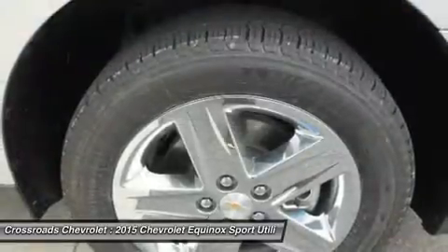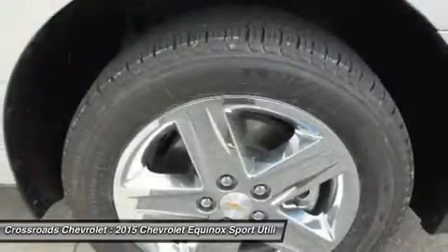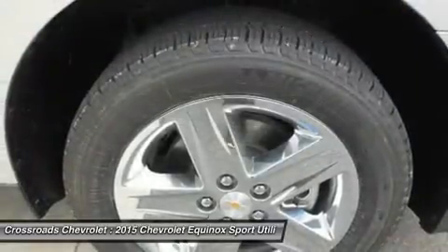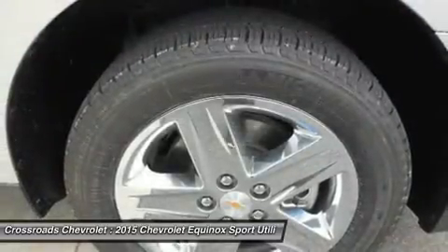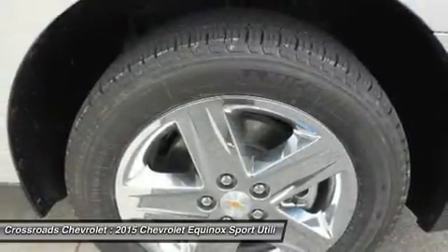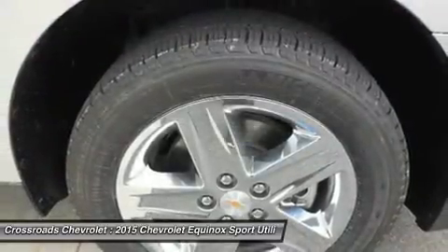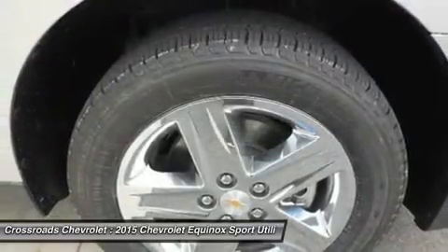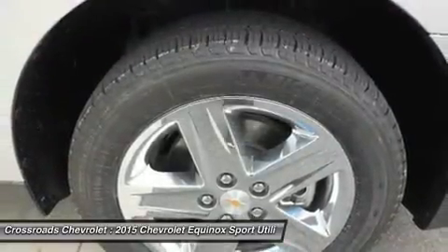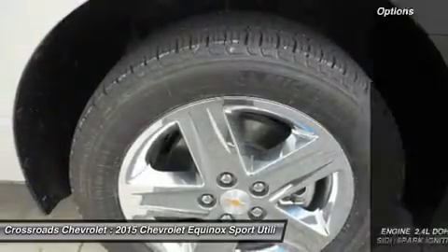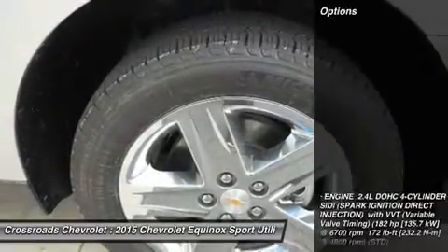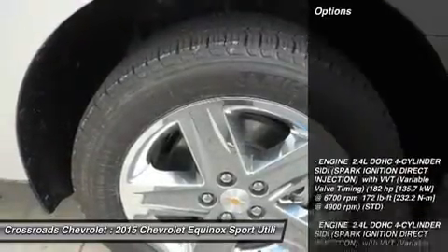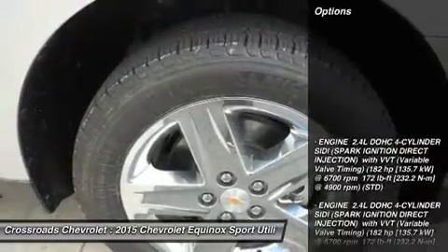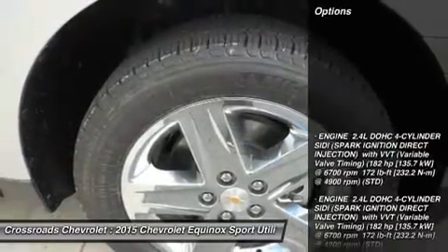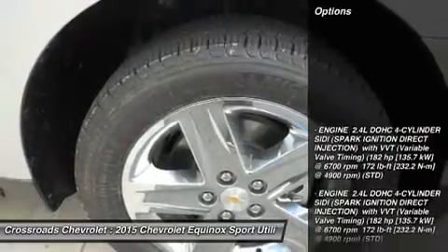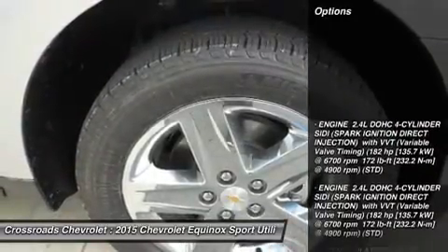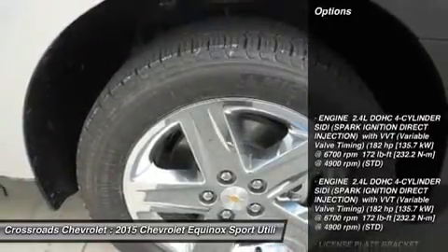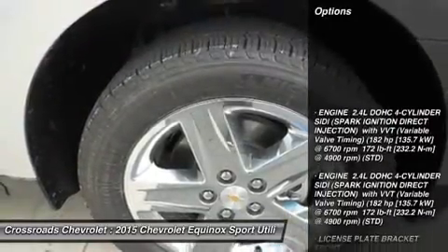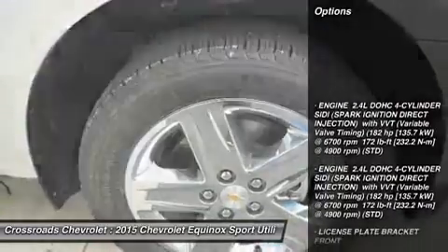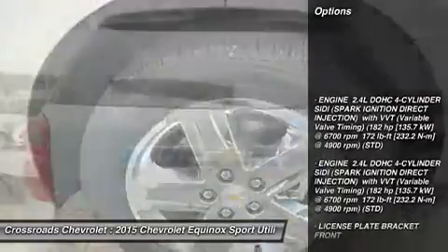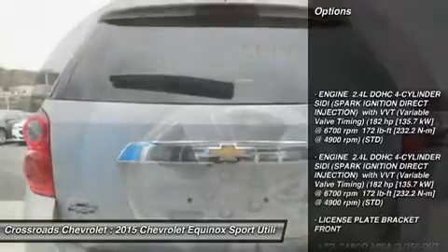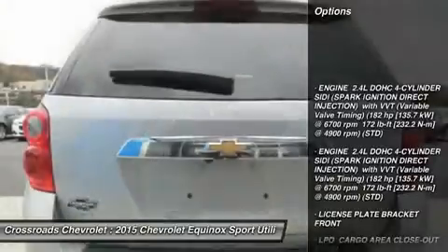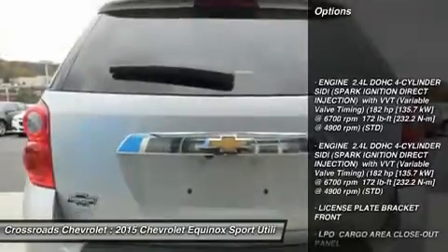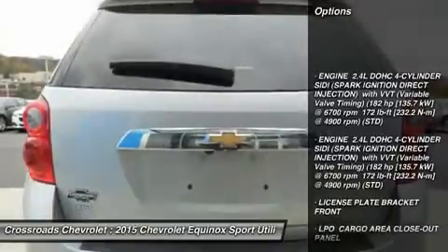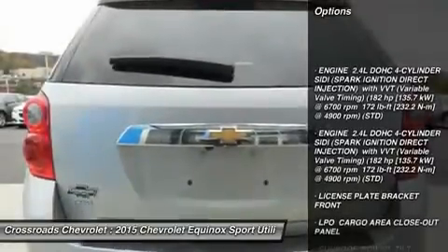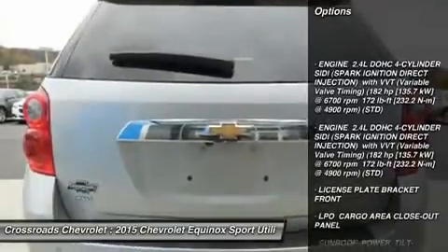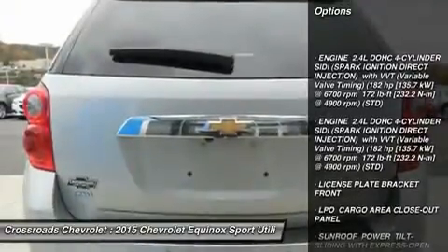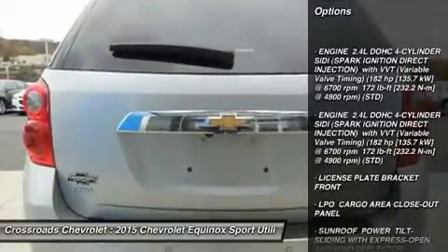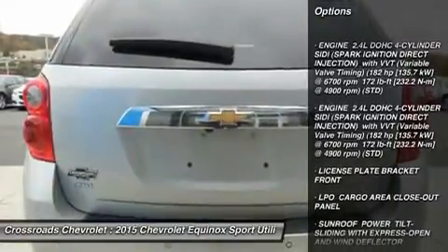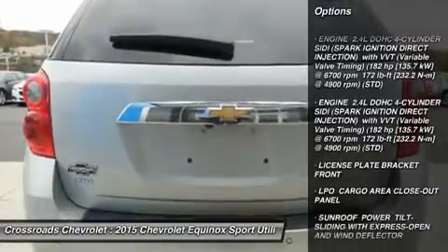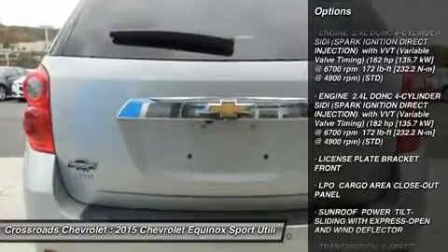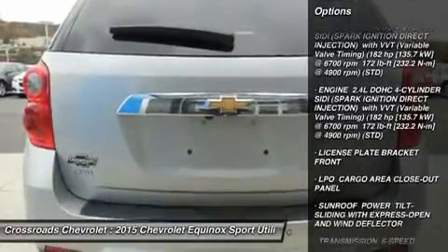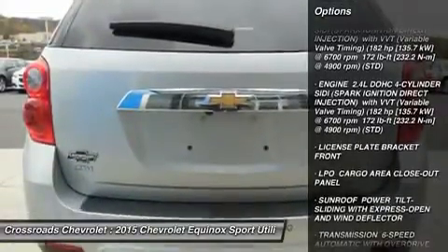Bluetooth connection, auxiliary audio input, premium sound system. Bucket seats, leather seats, heated front seats.